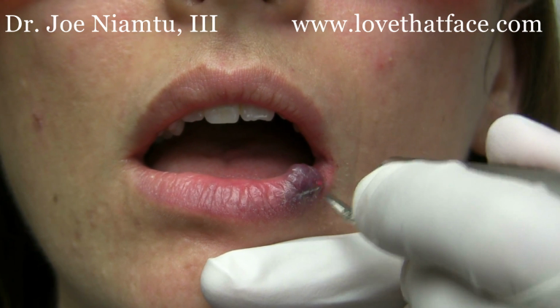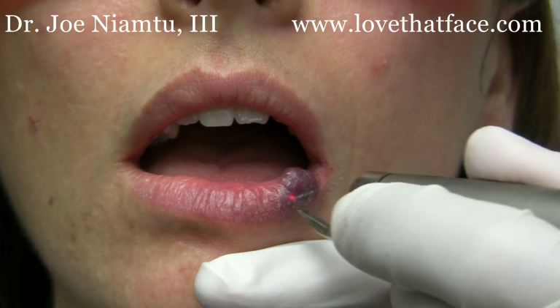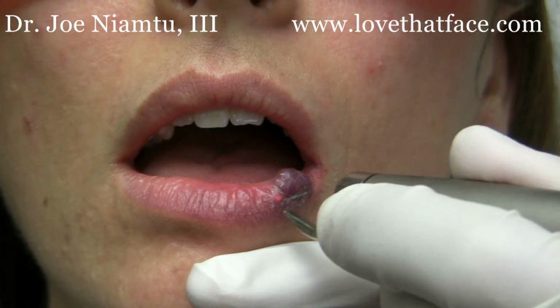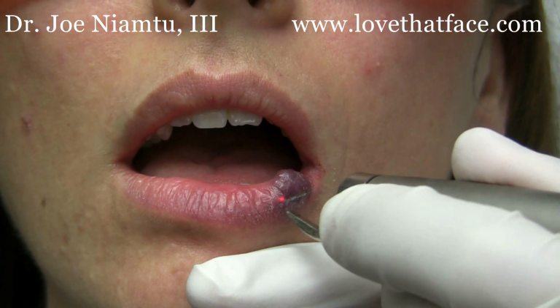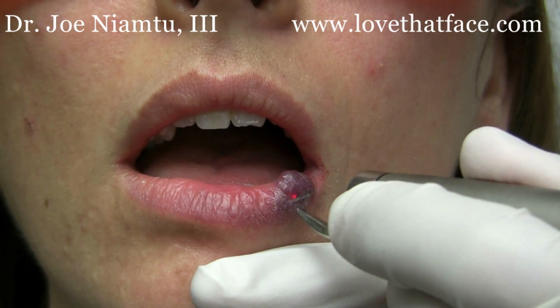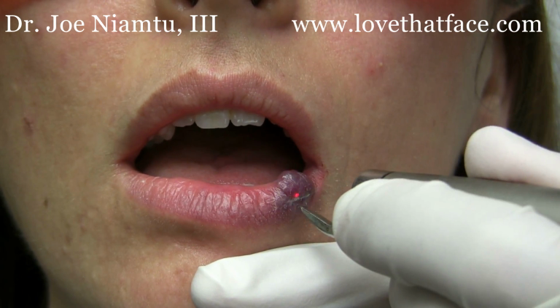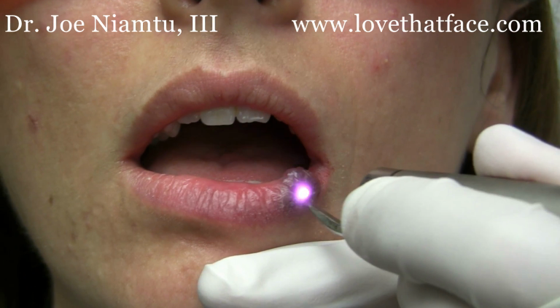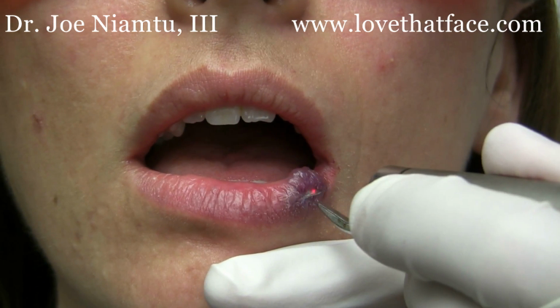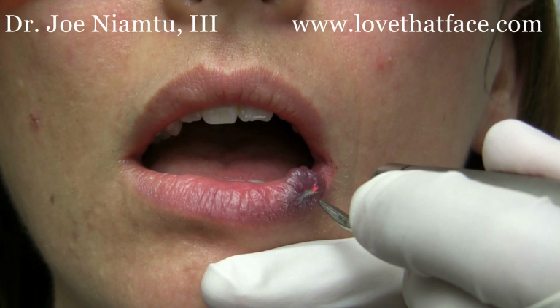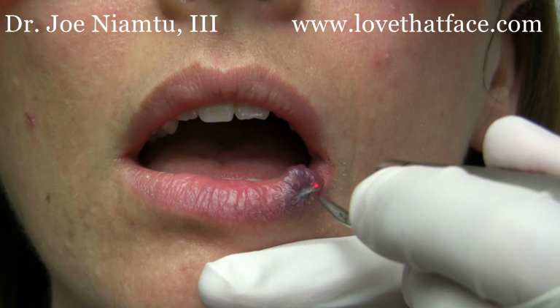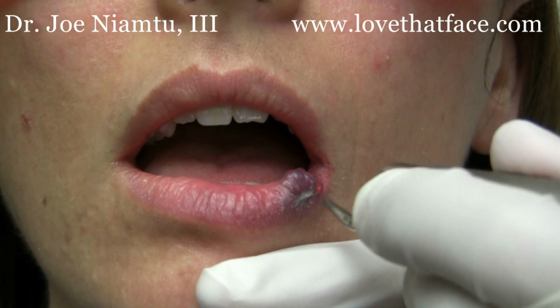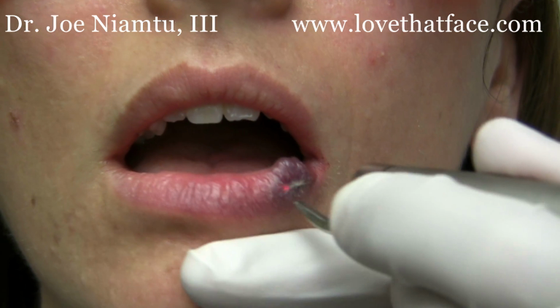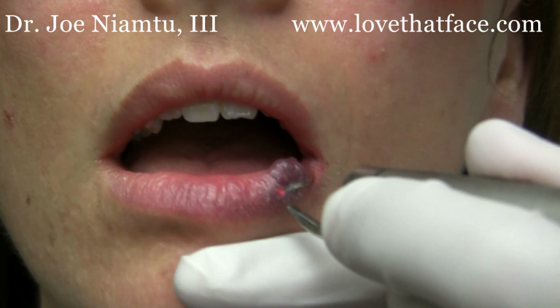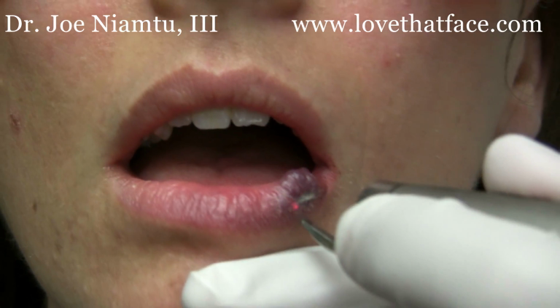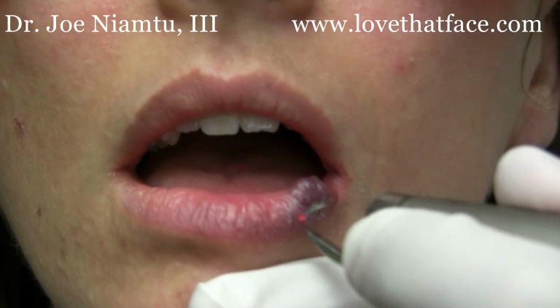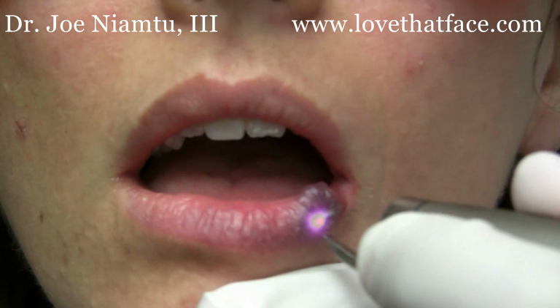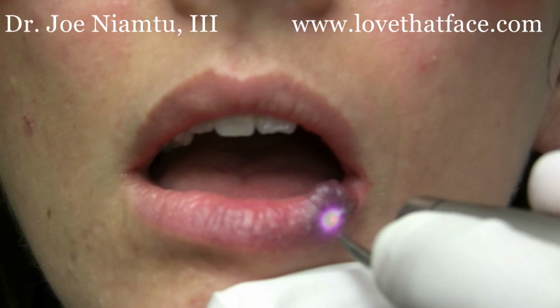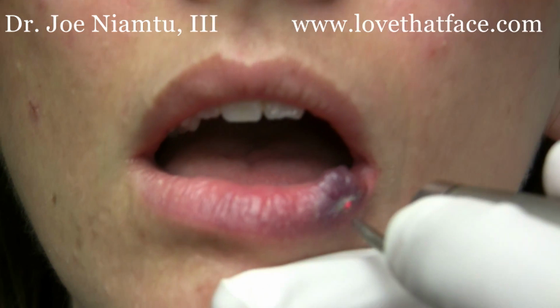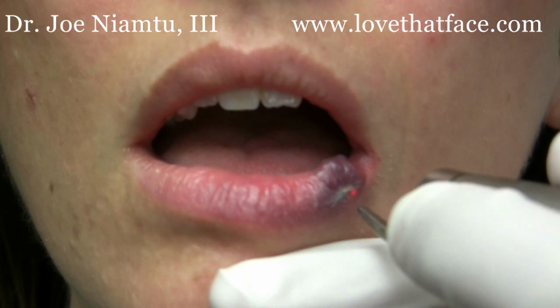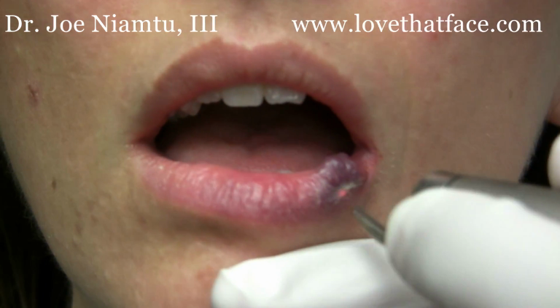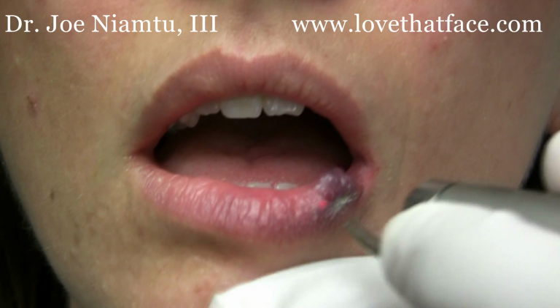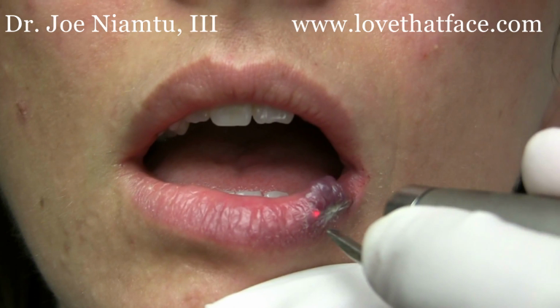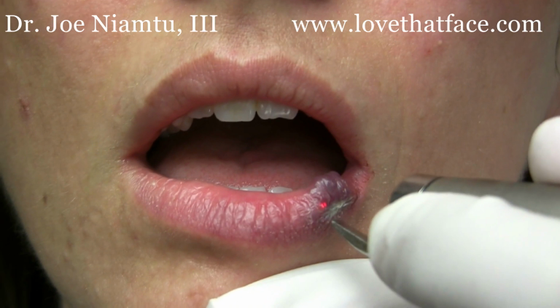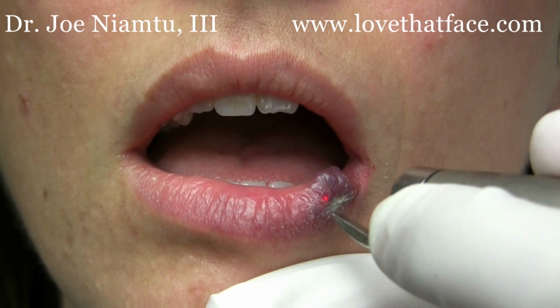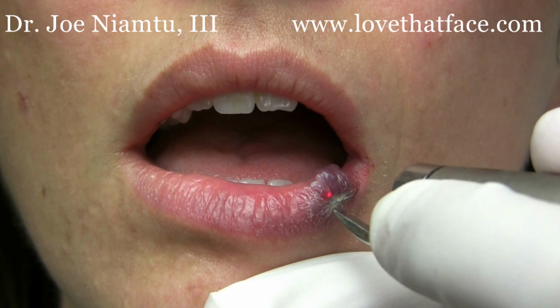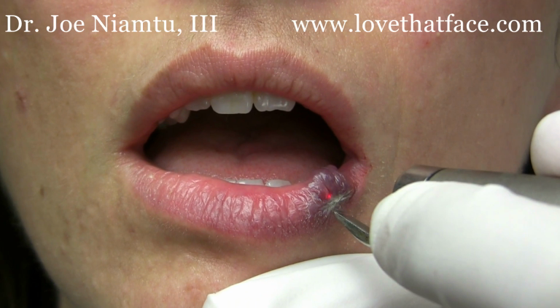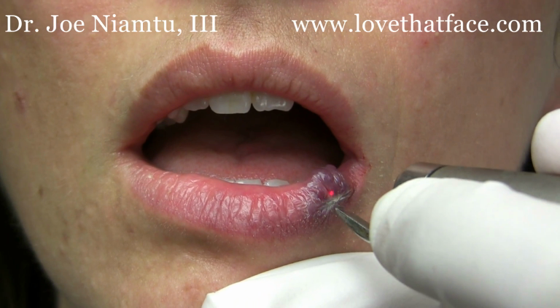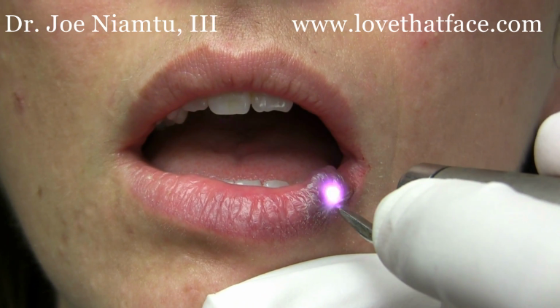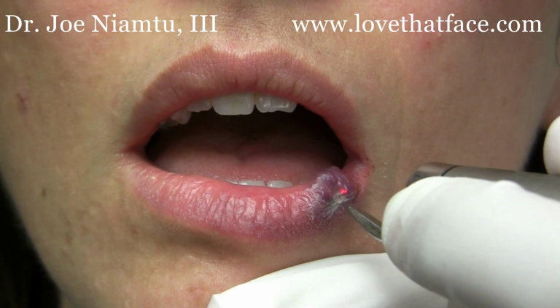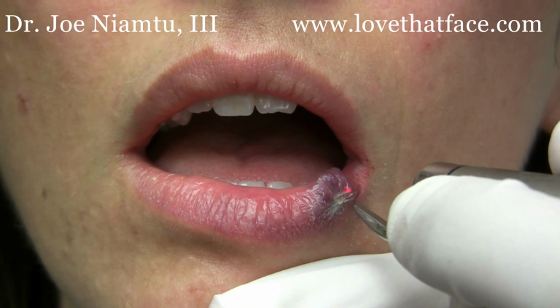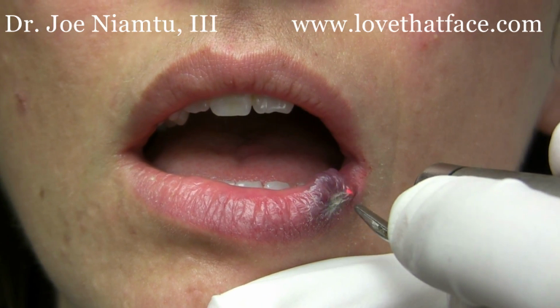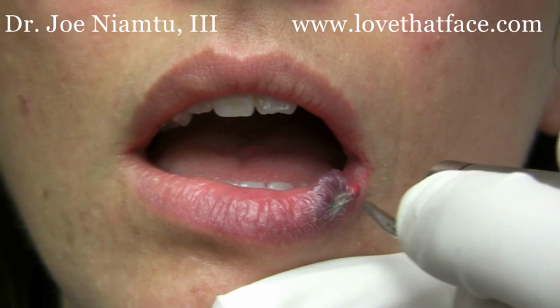And you can see how well it's responding, how well it is shrinking.